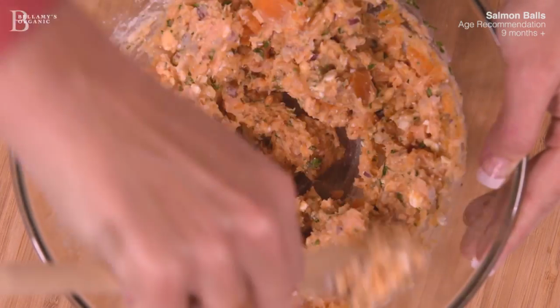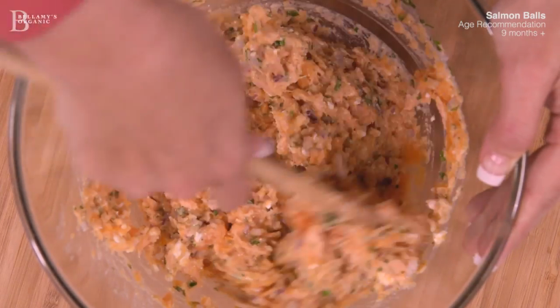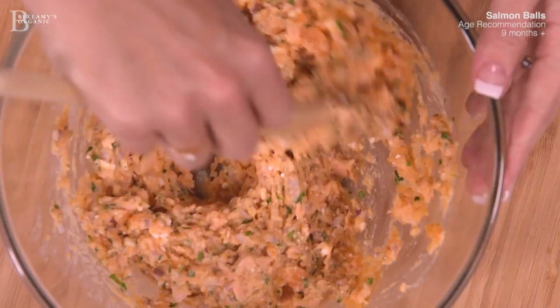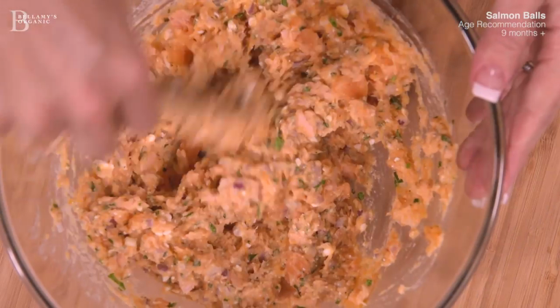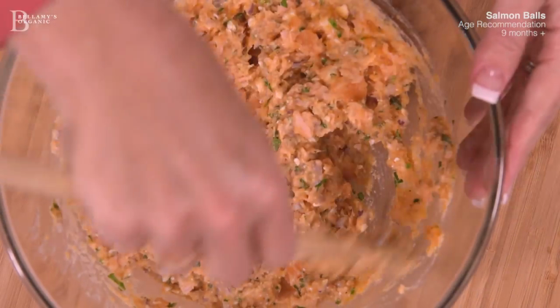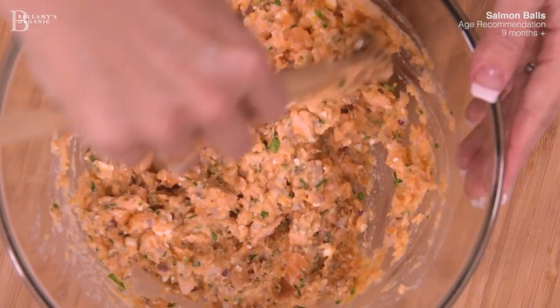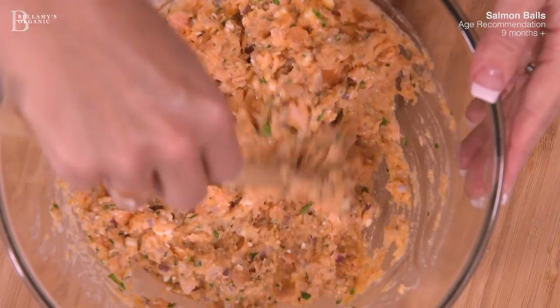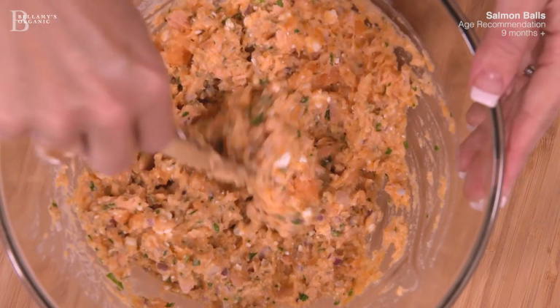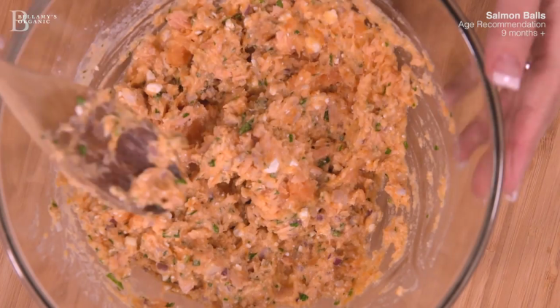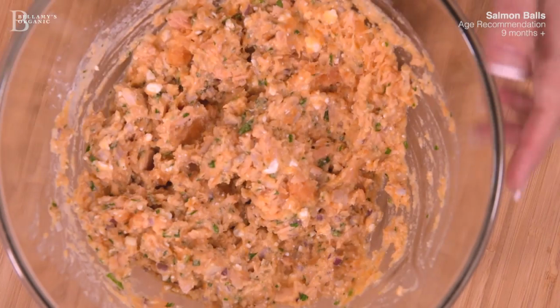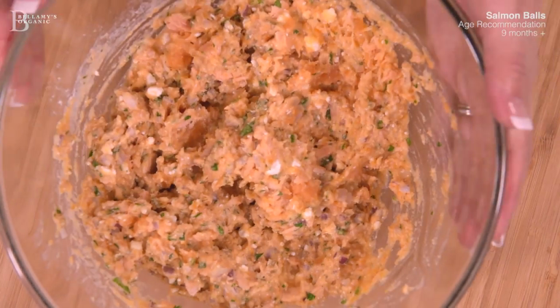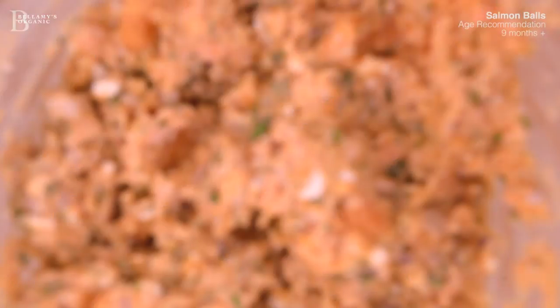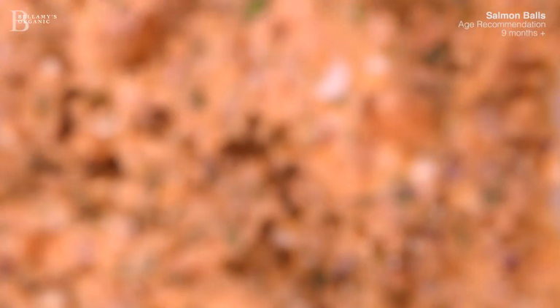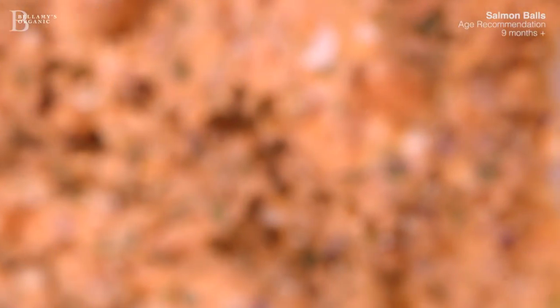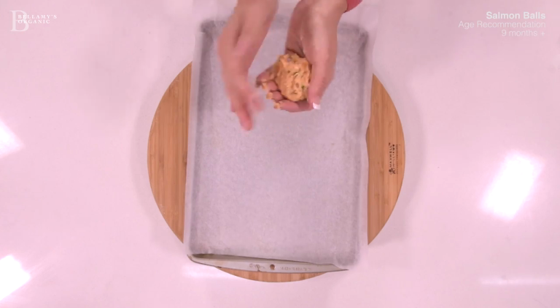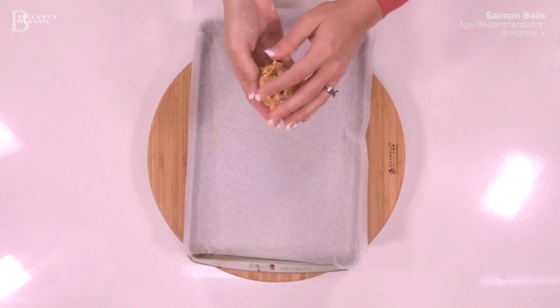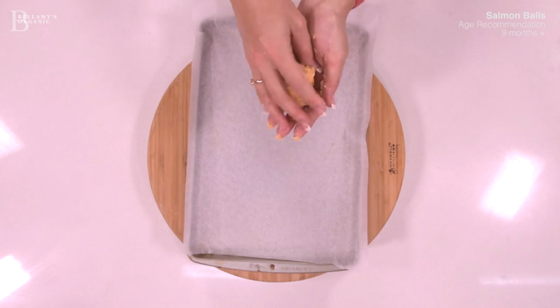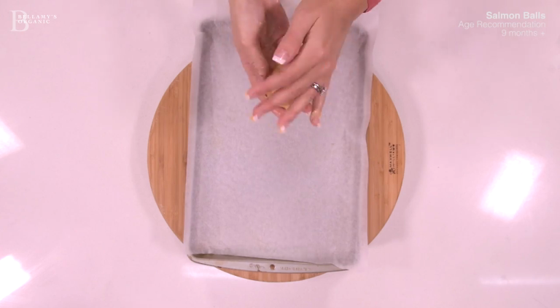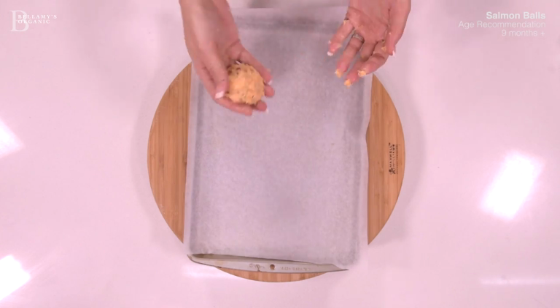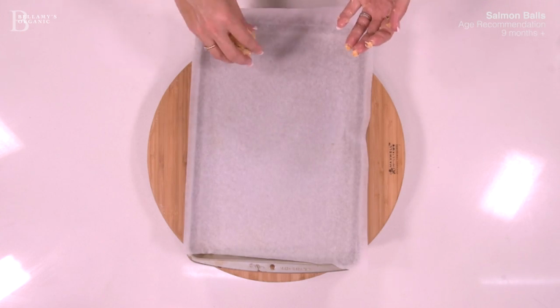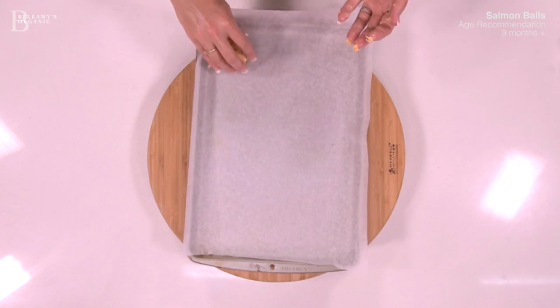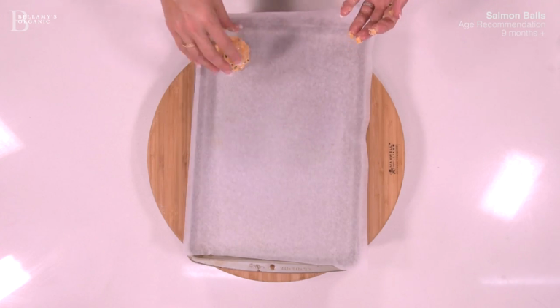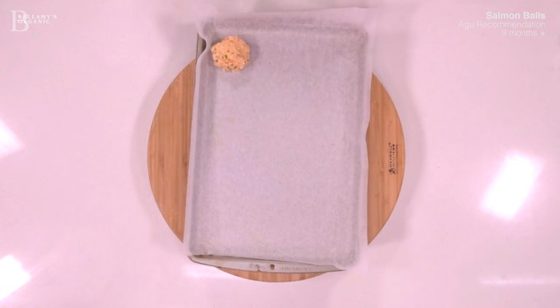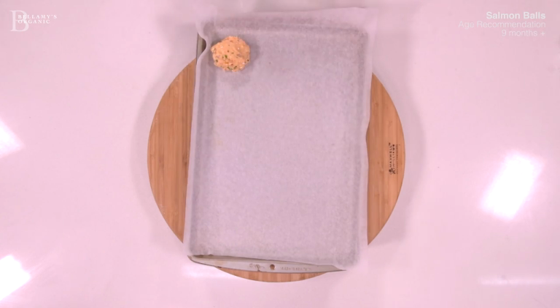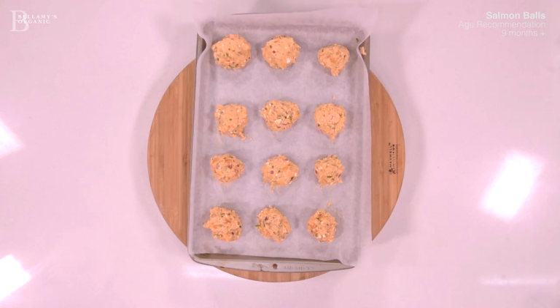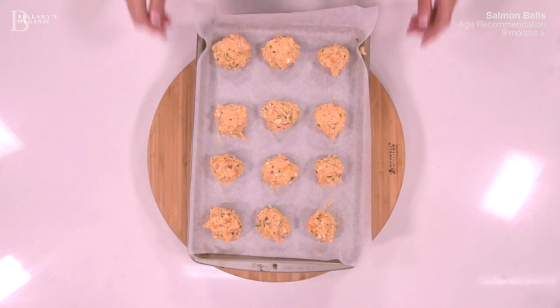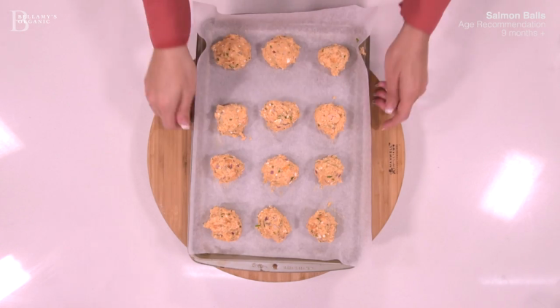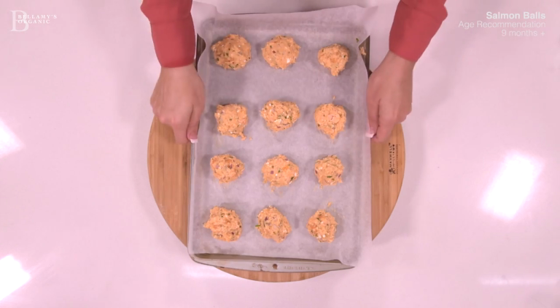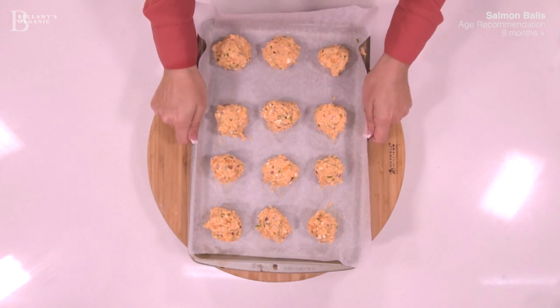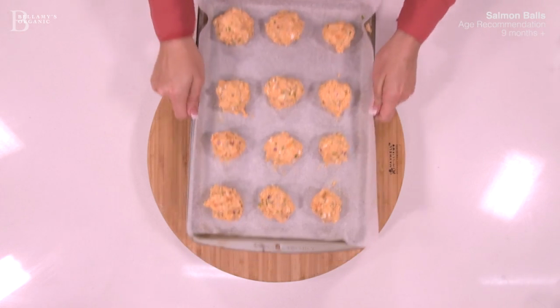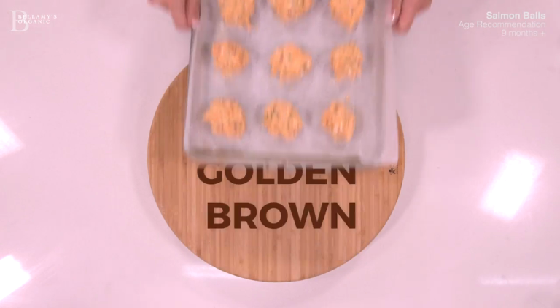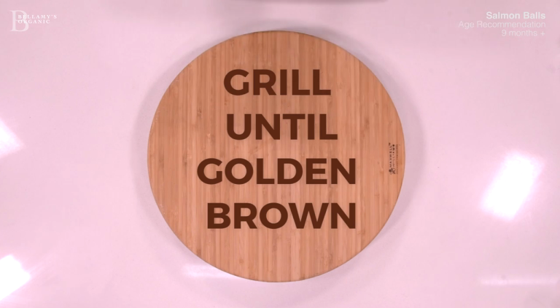Once you've mixed thoroughly, shape the mixture into 12 small balls and cook under a hot grill until golden brown.